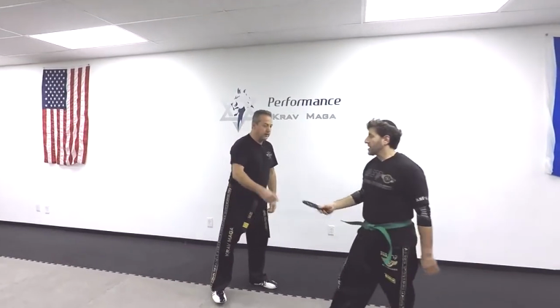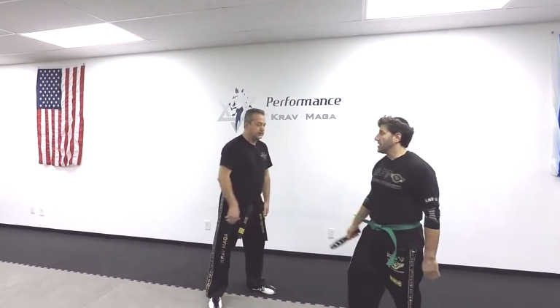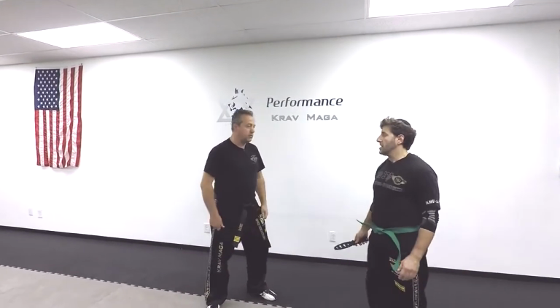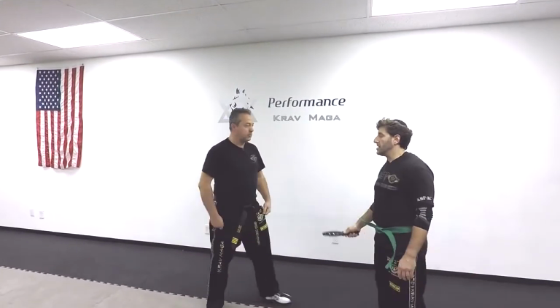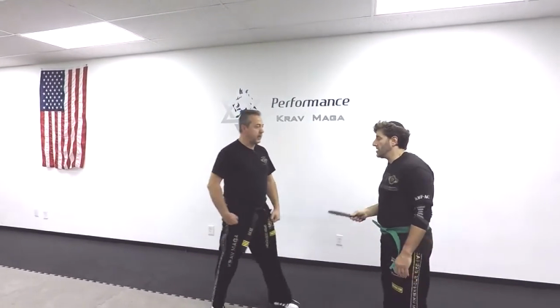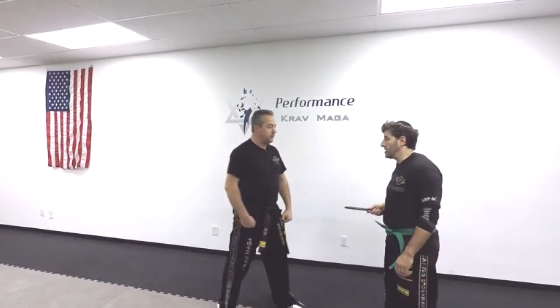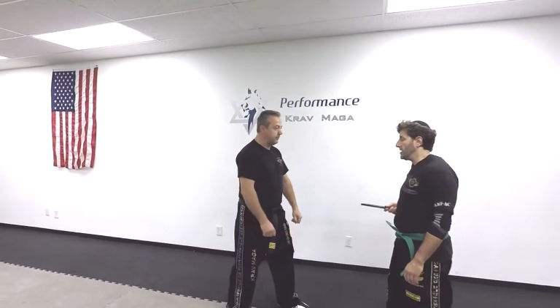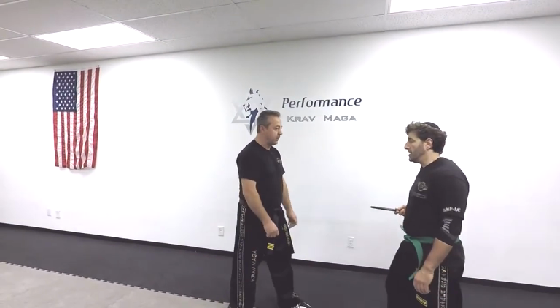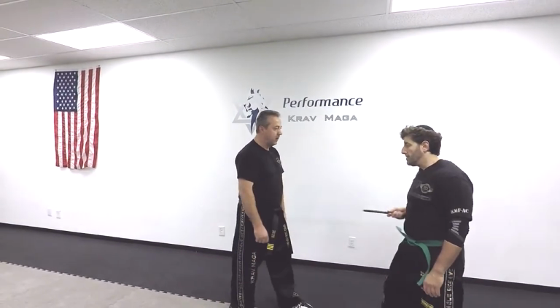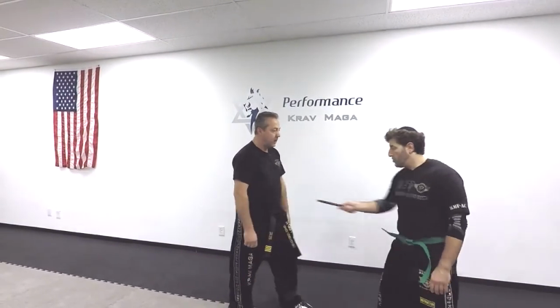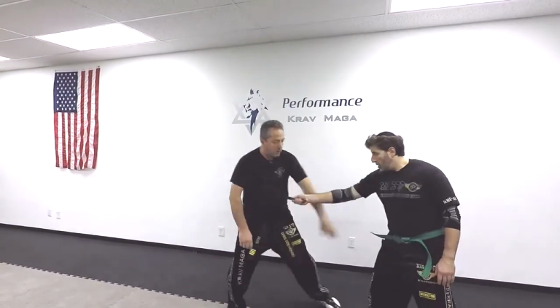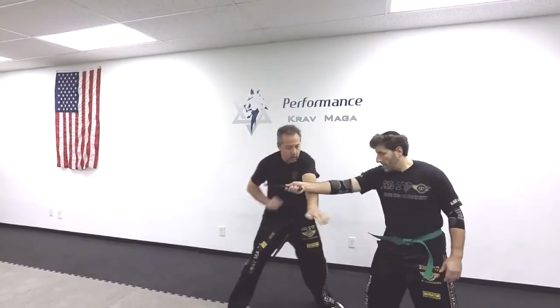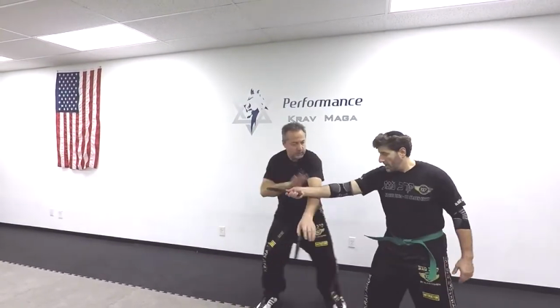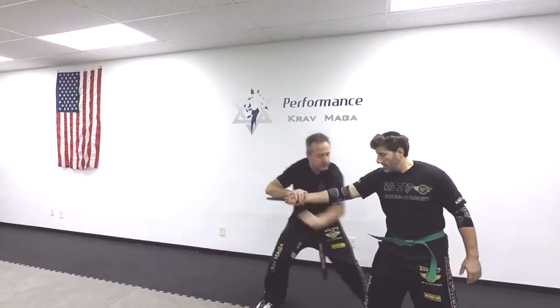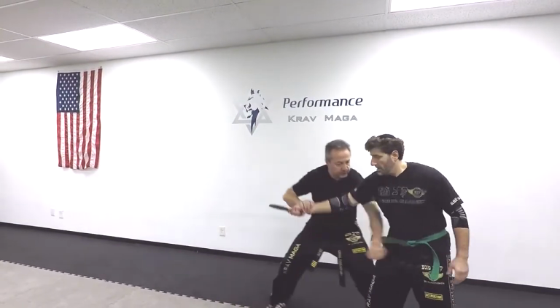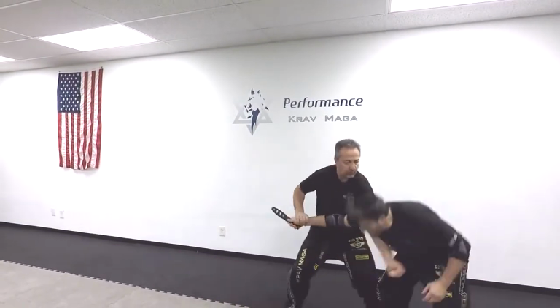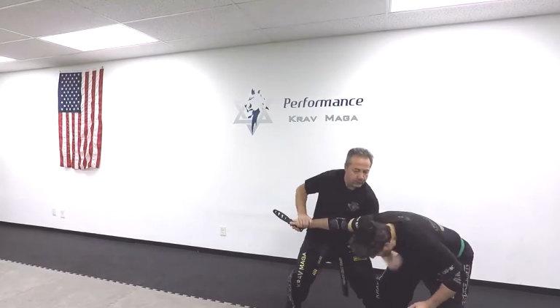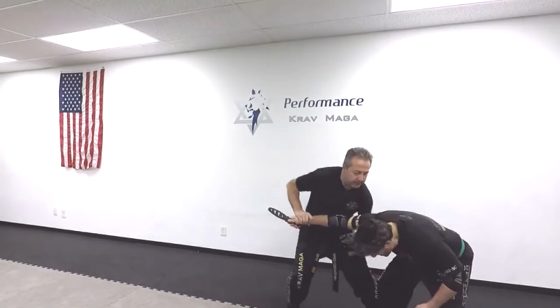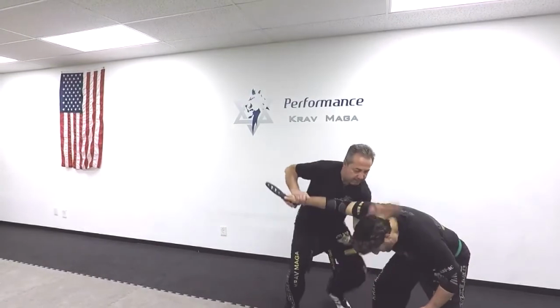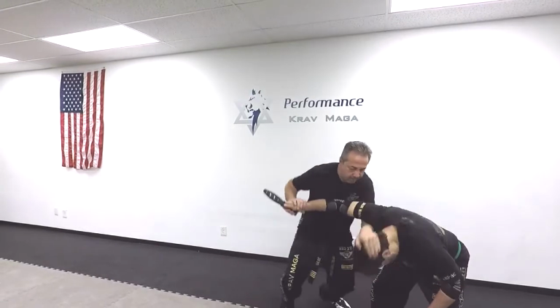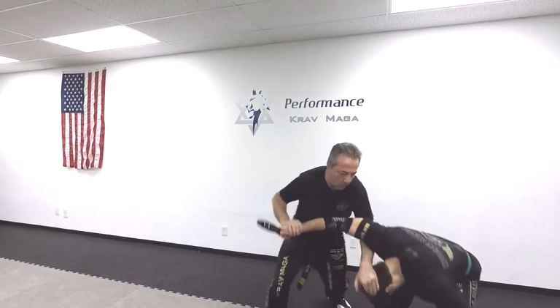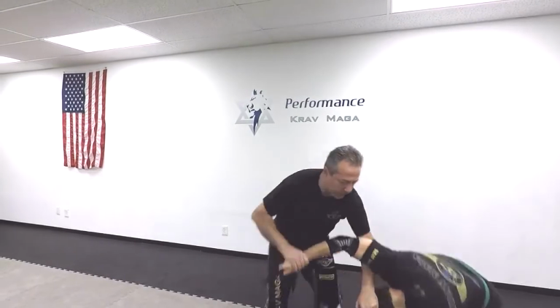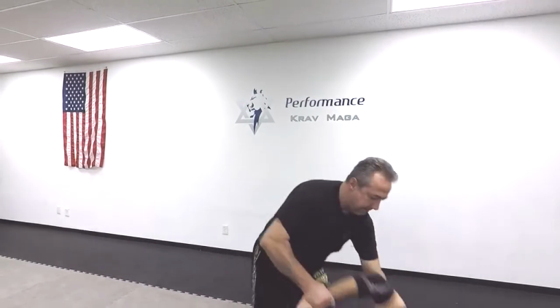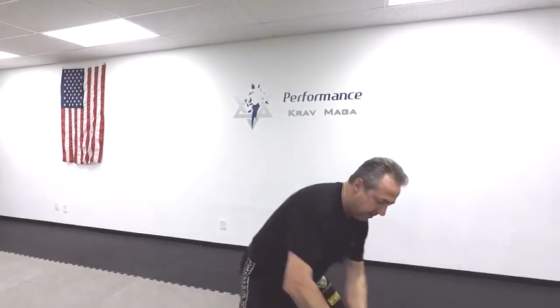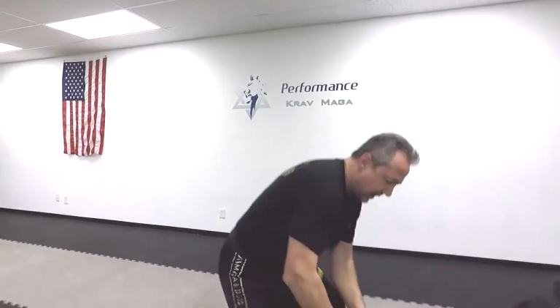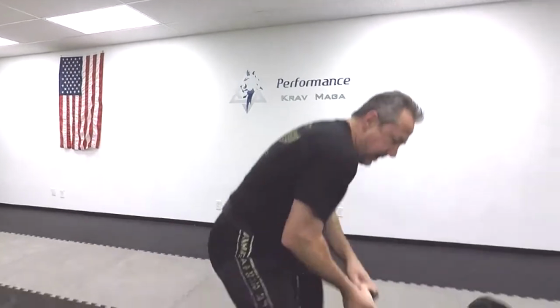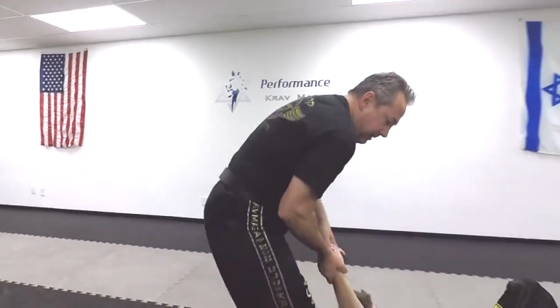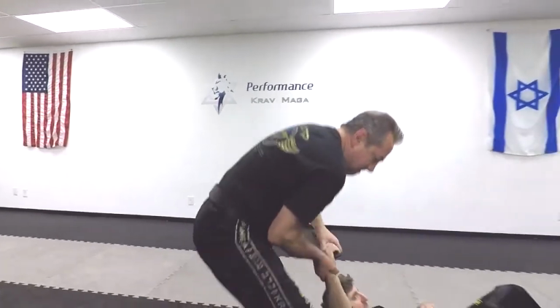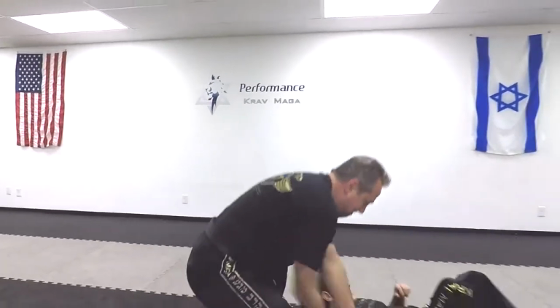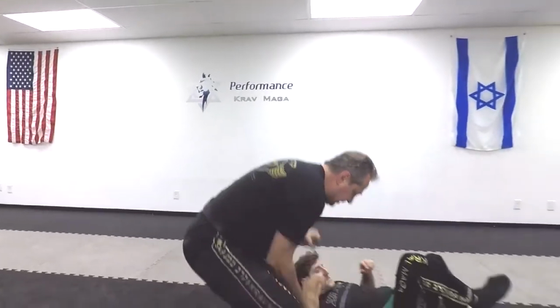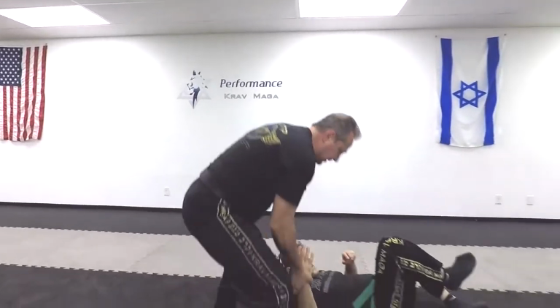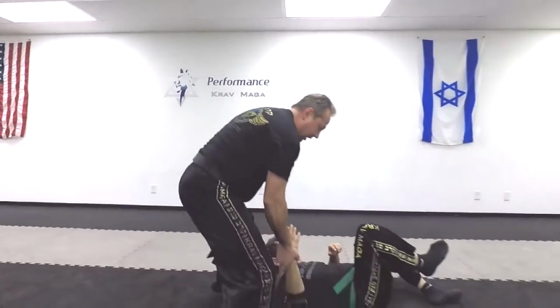See it one more time: one, two, three, four, and this arm.